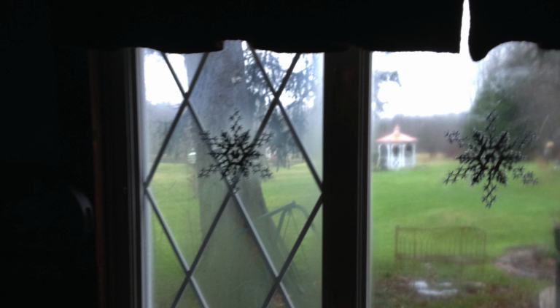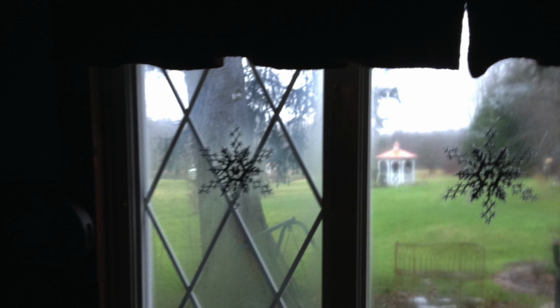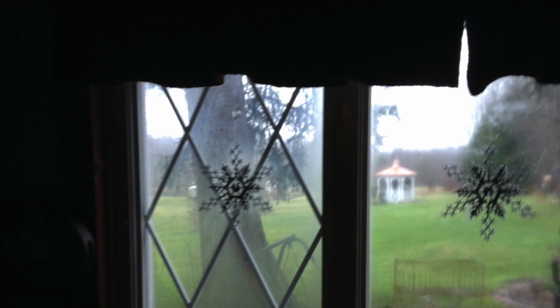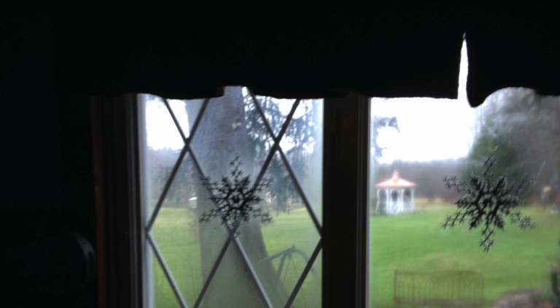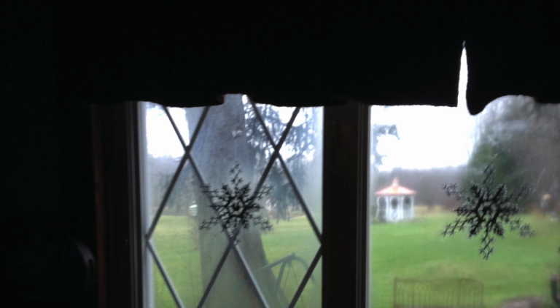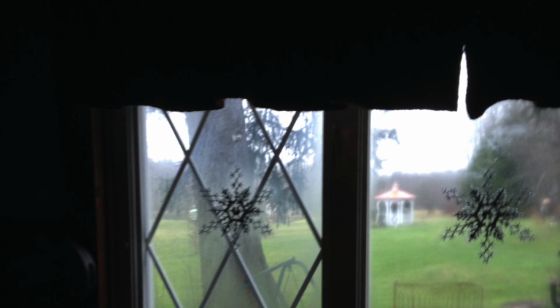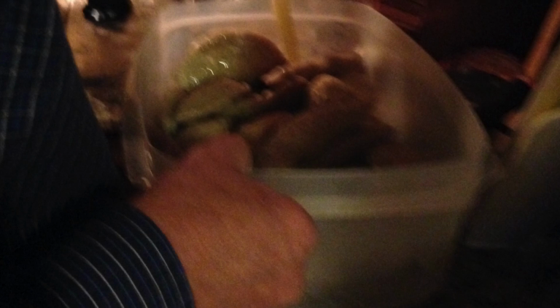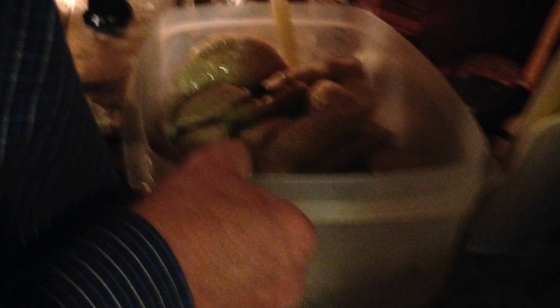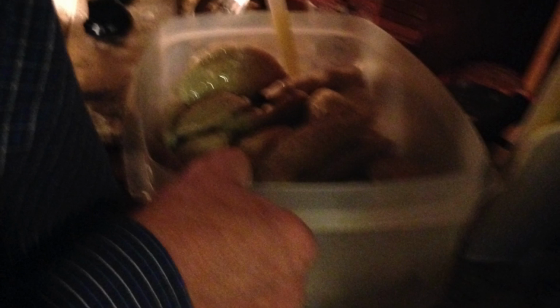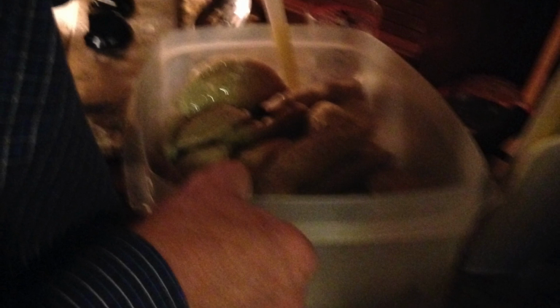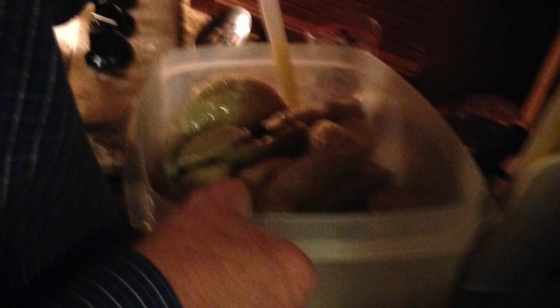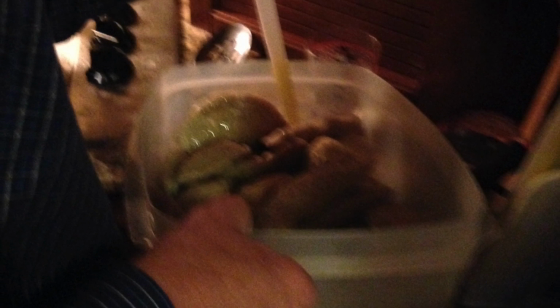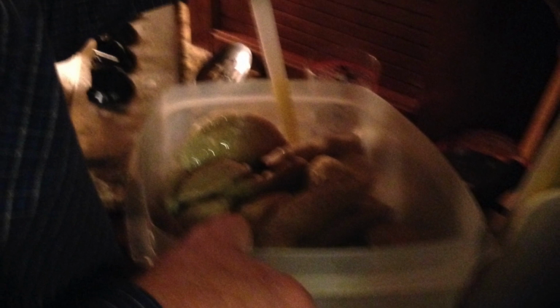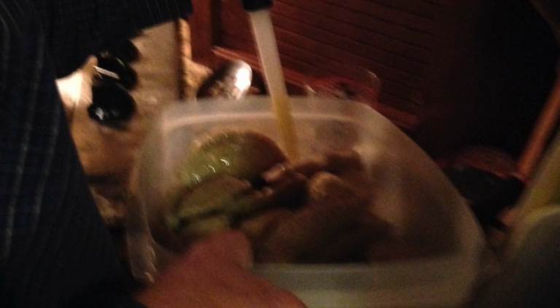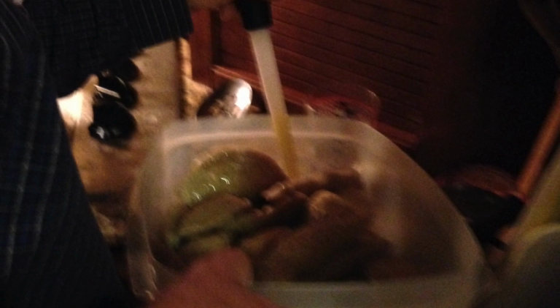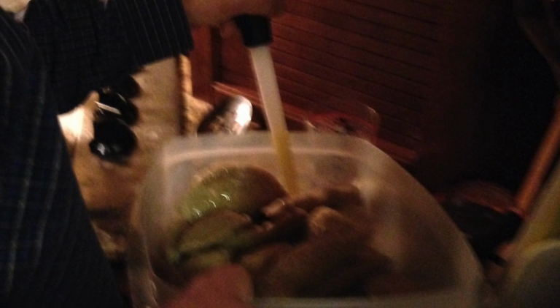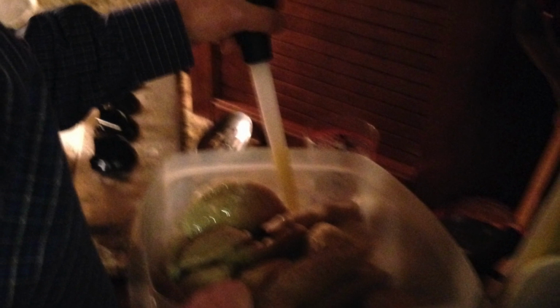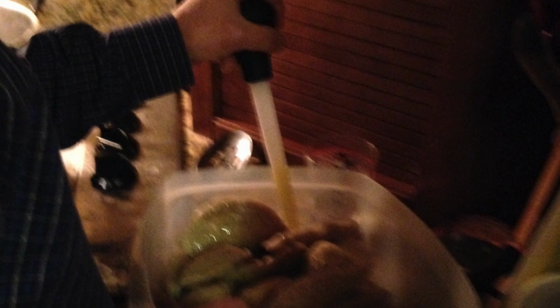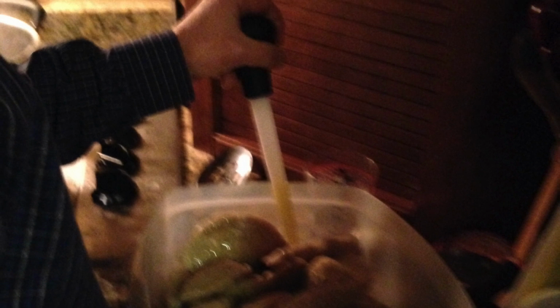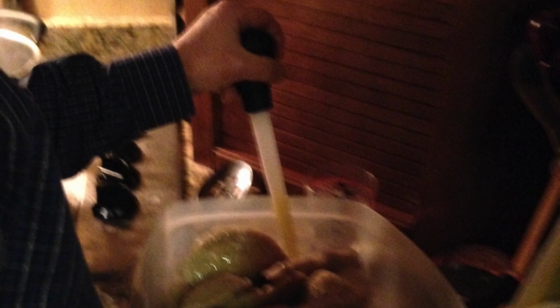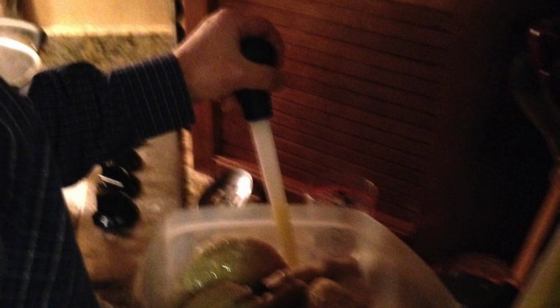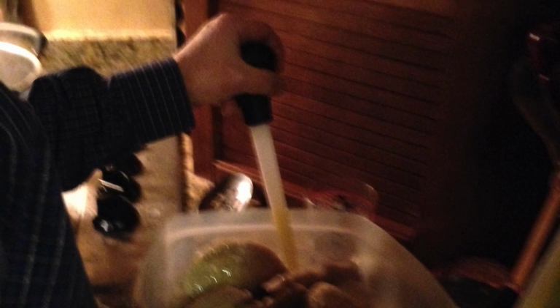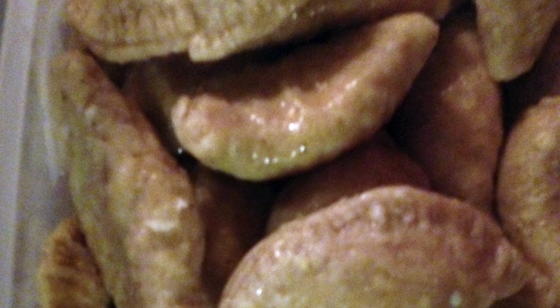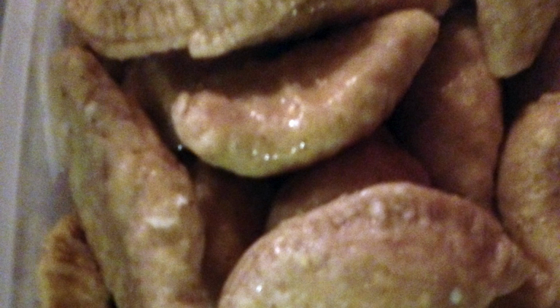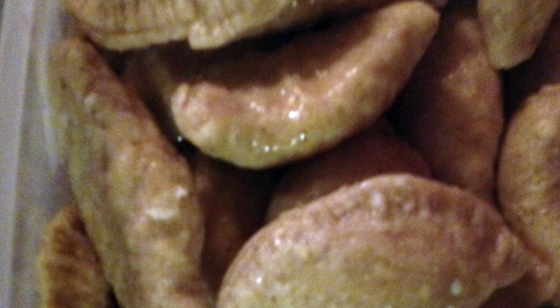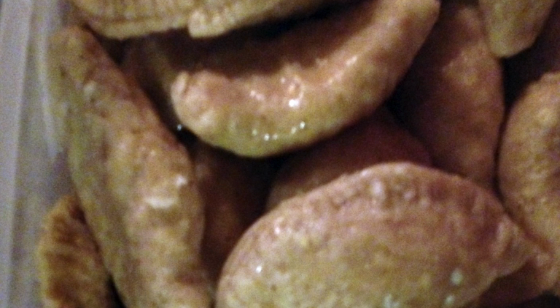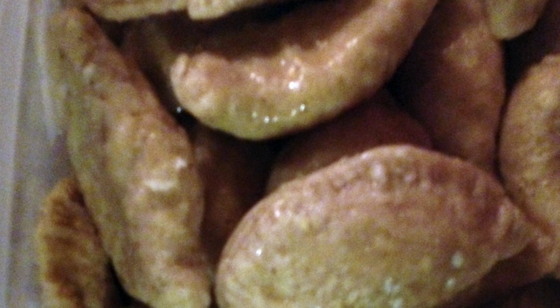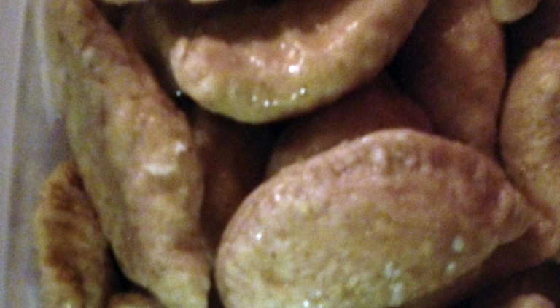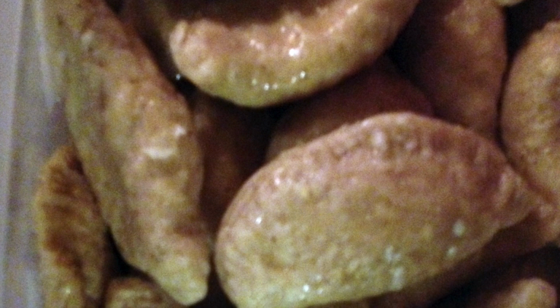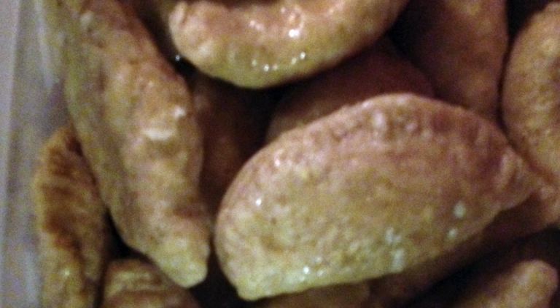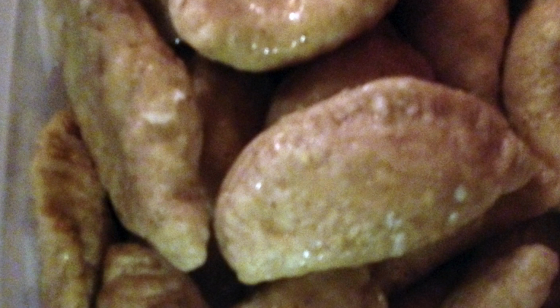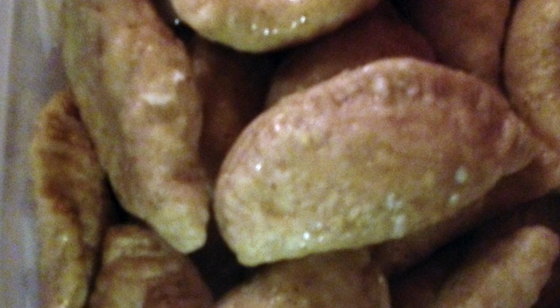Then it is butter season — butter, butter, there's lots of butter. And then you have pierogies, at least until you stir.